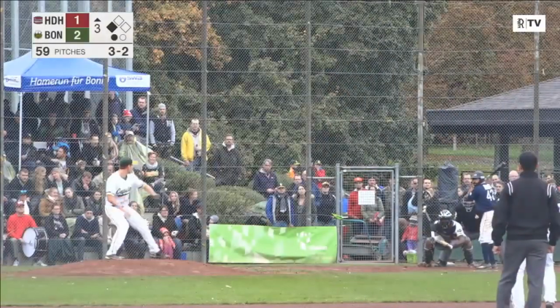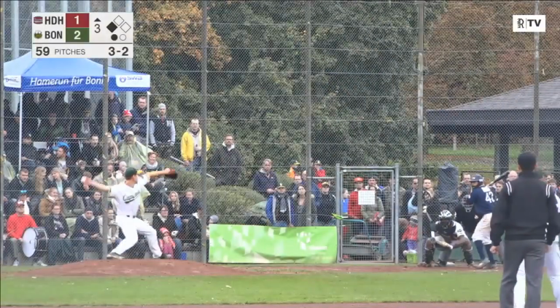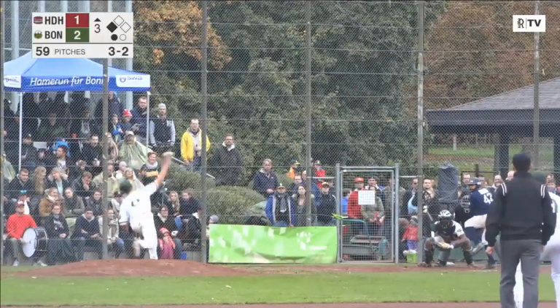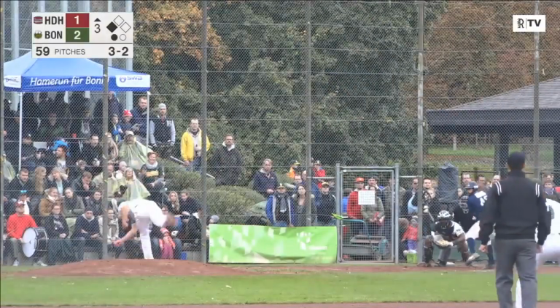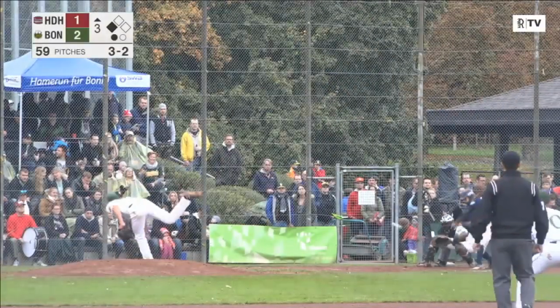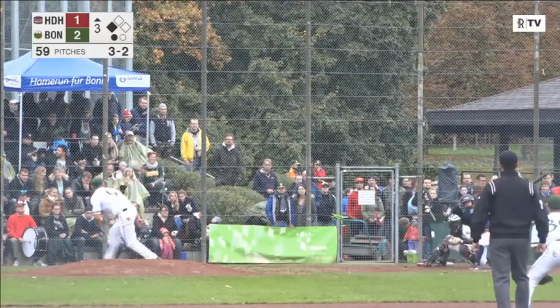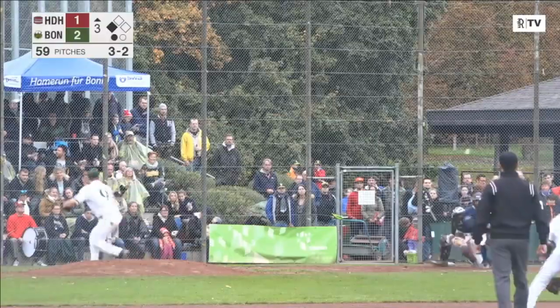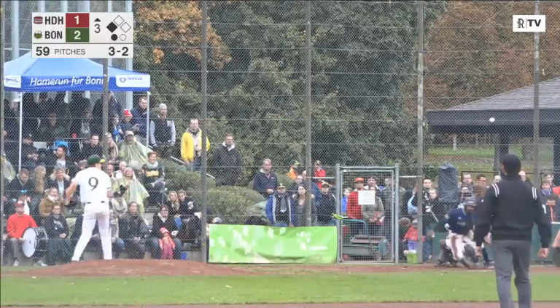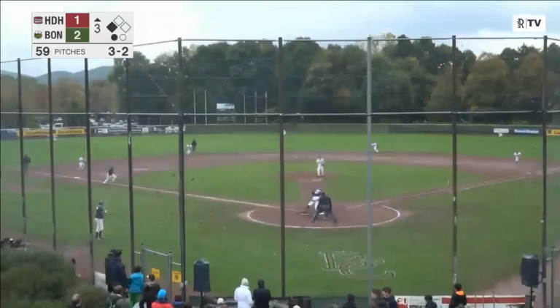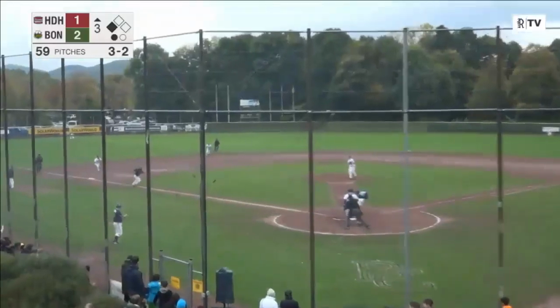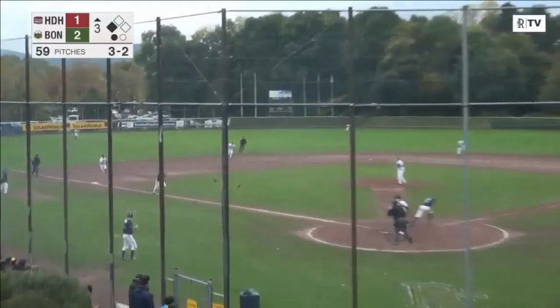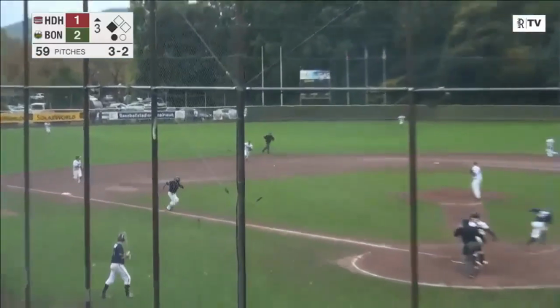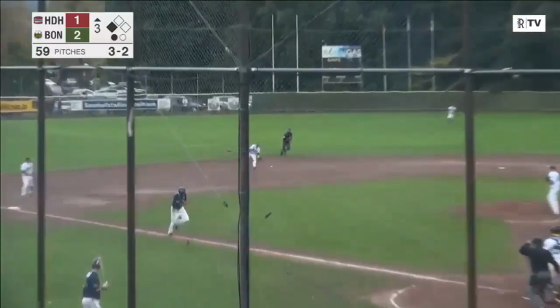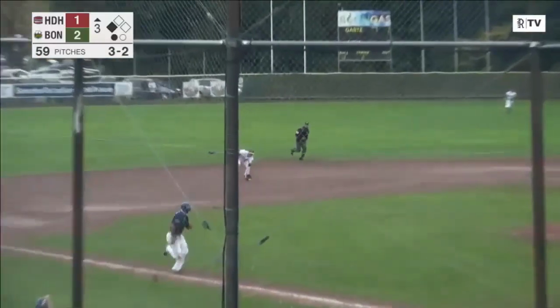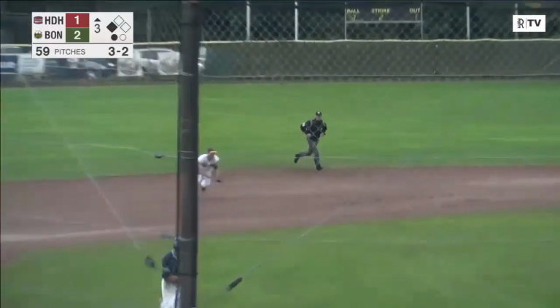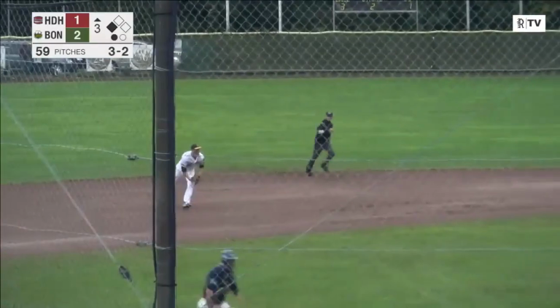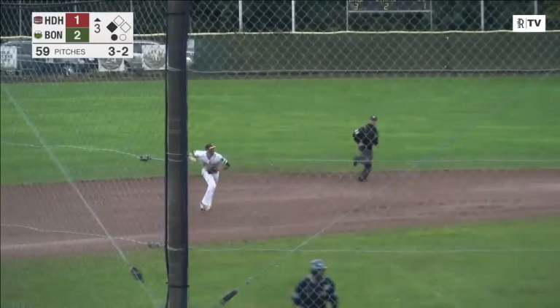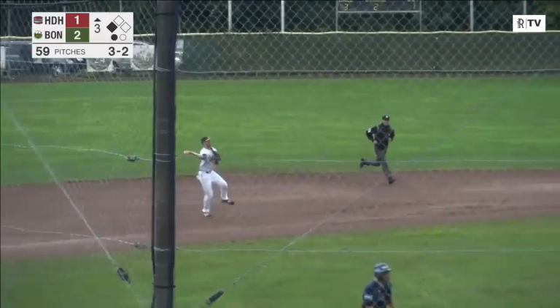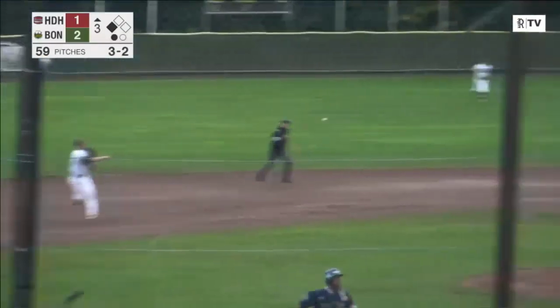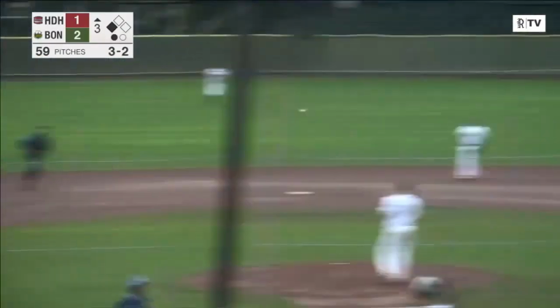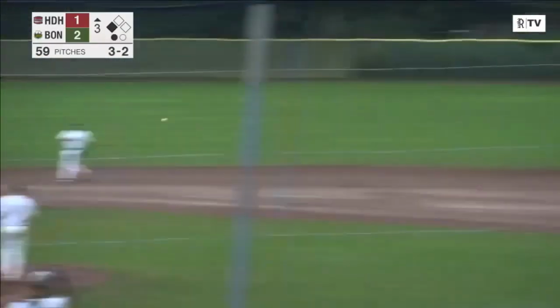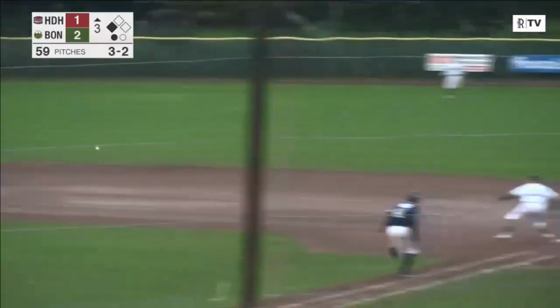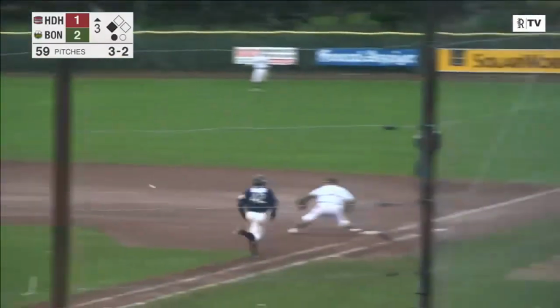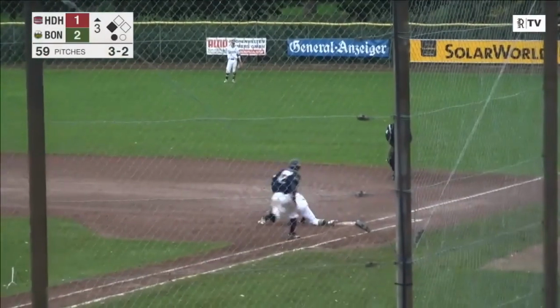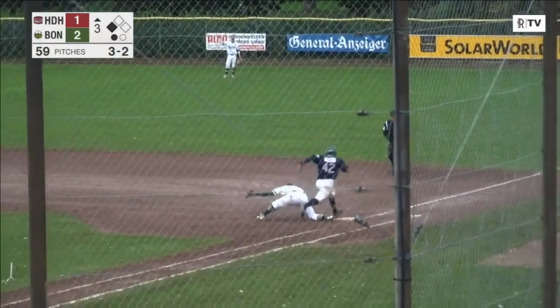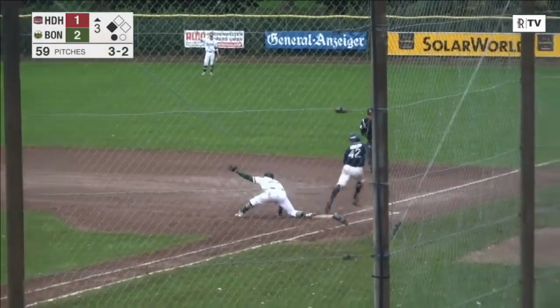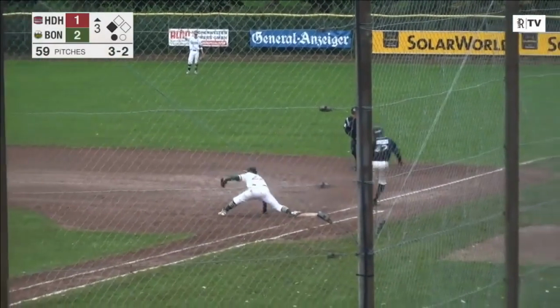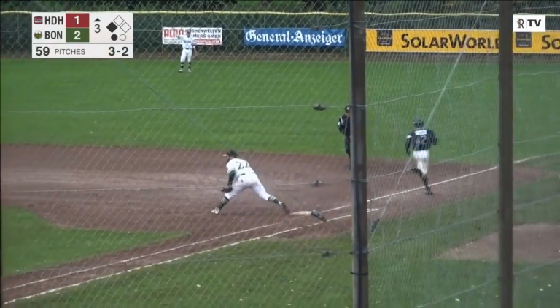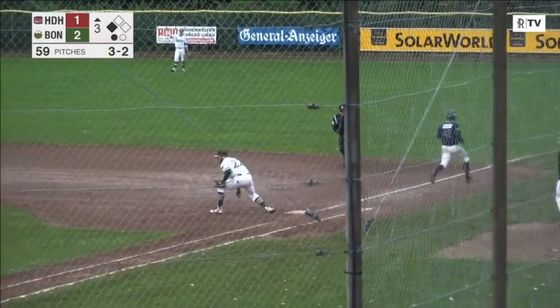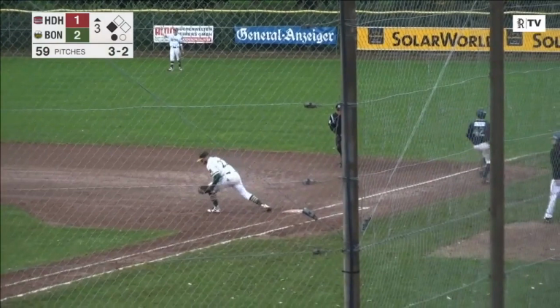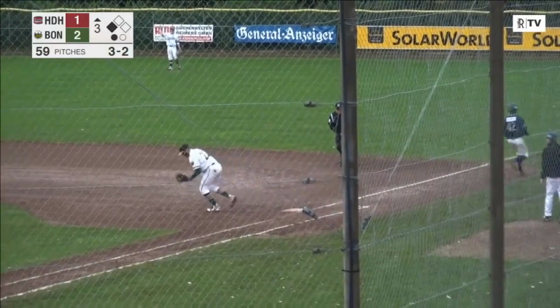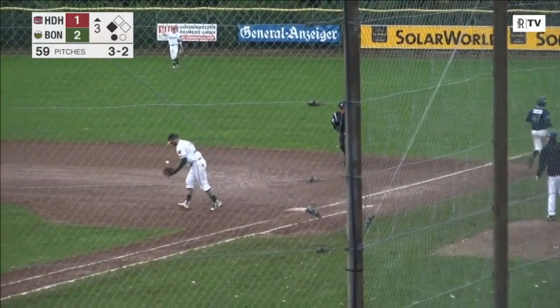Here it comes — a ground ball. This will get the run in. Fielded by Brink. He's got one play to first and it's in time. But the ball game is tied.